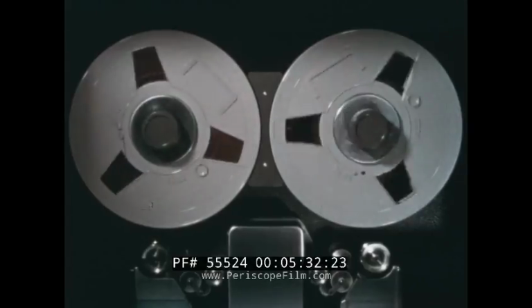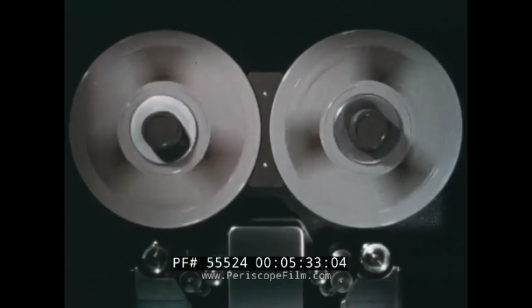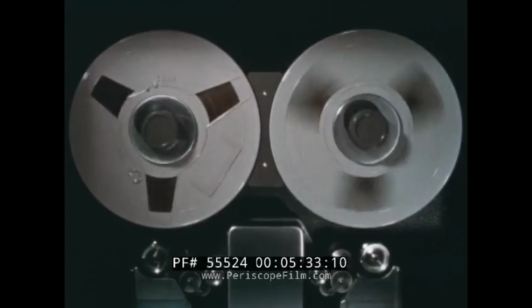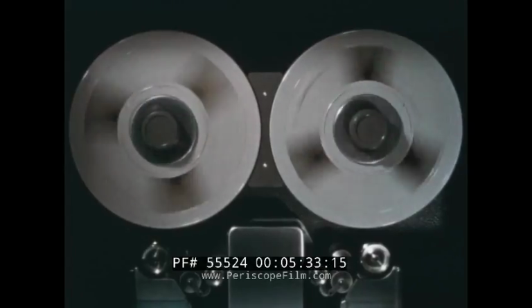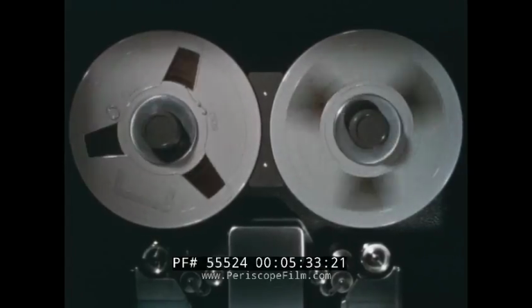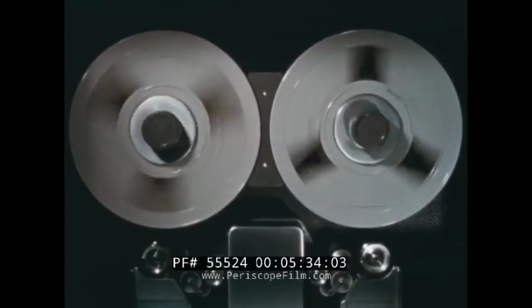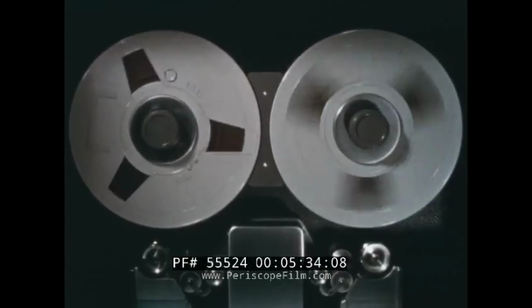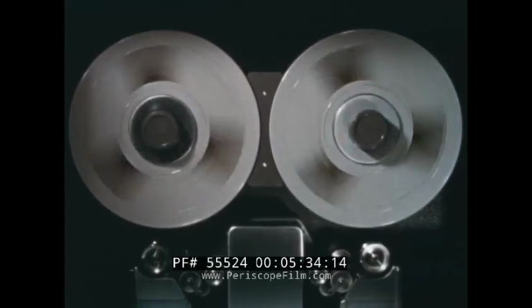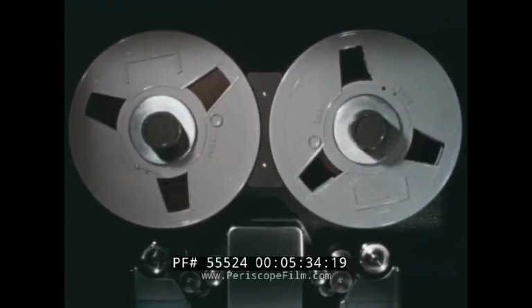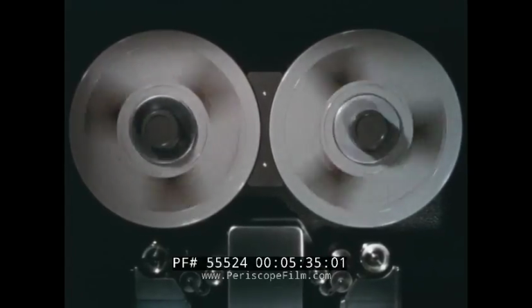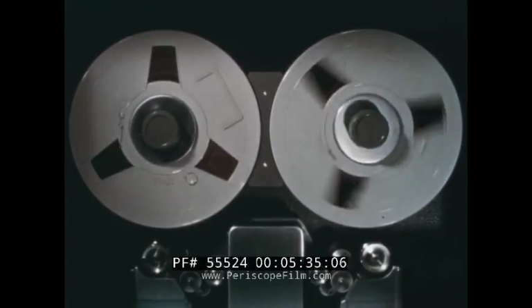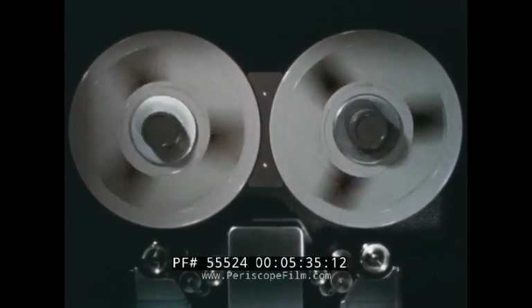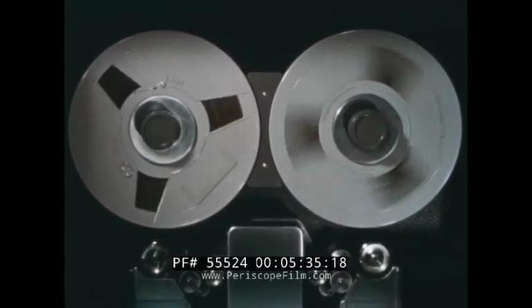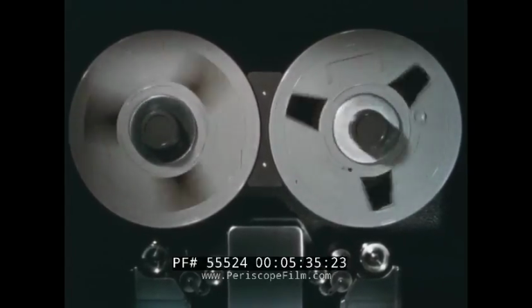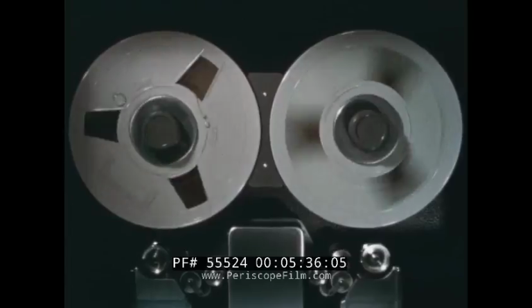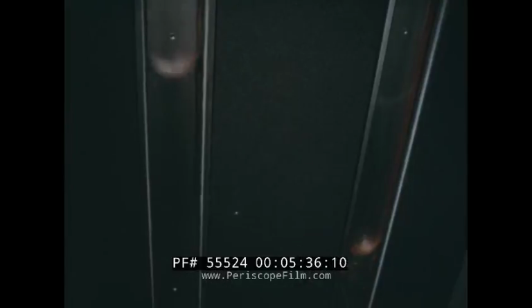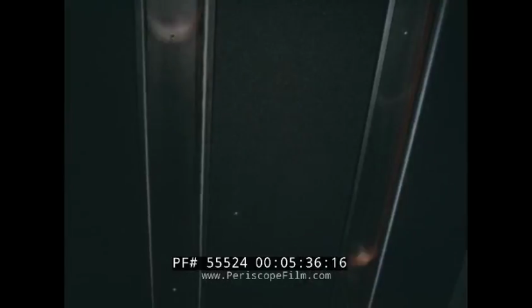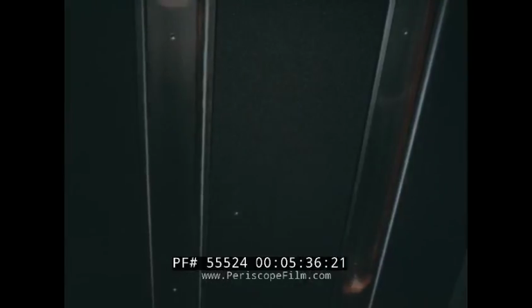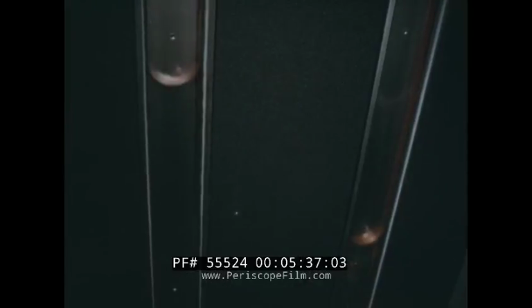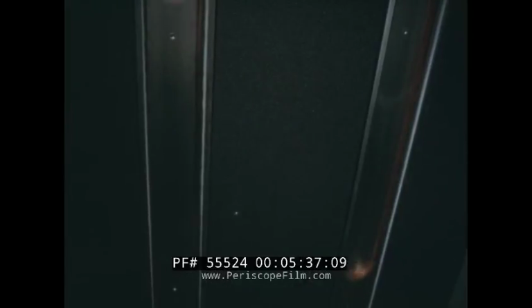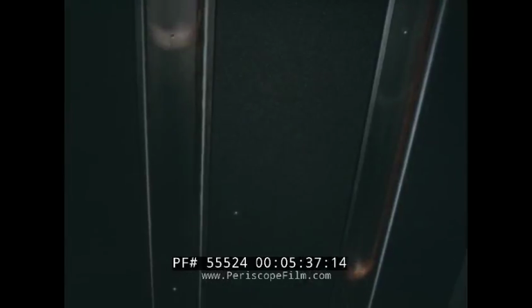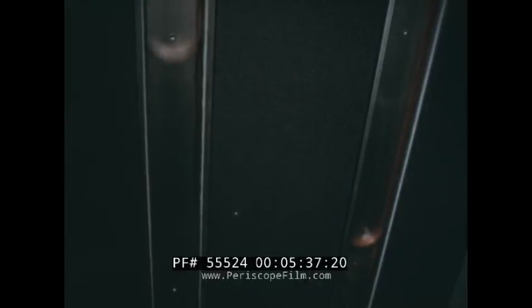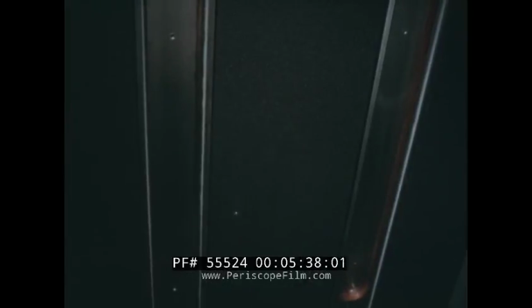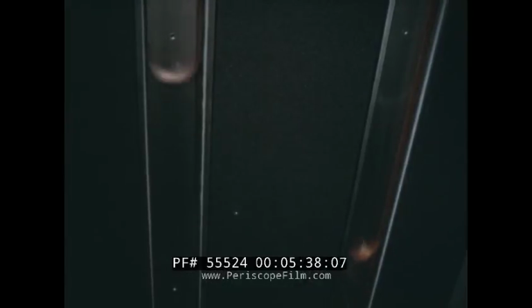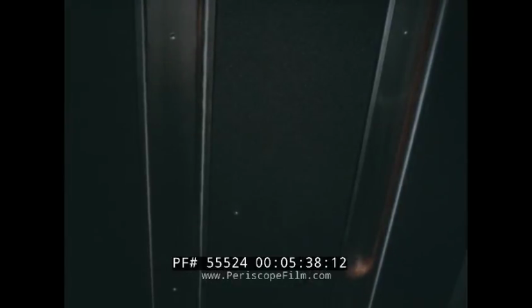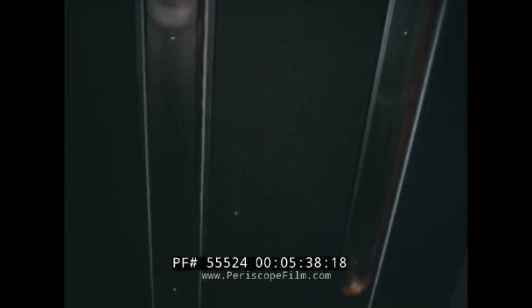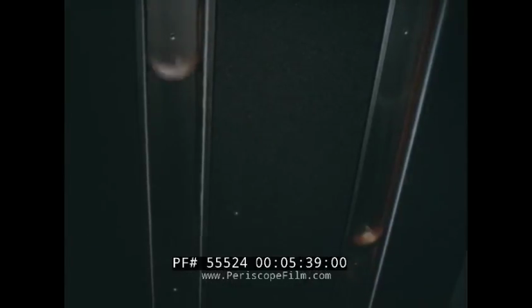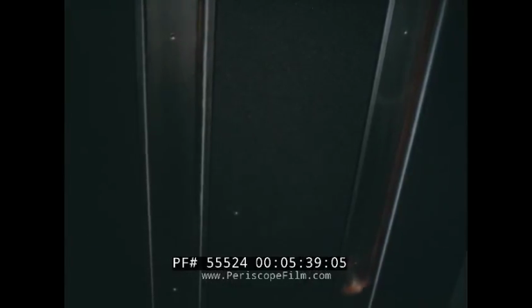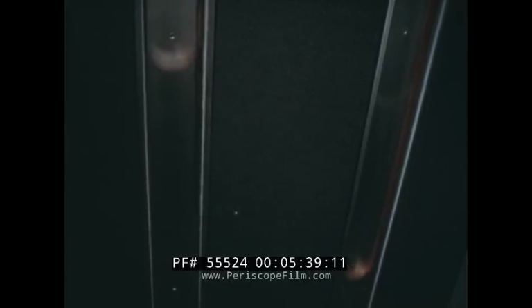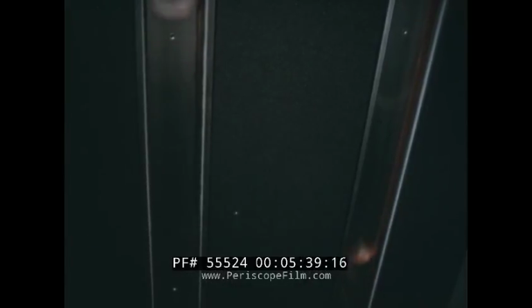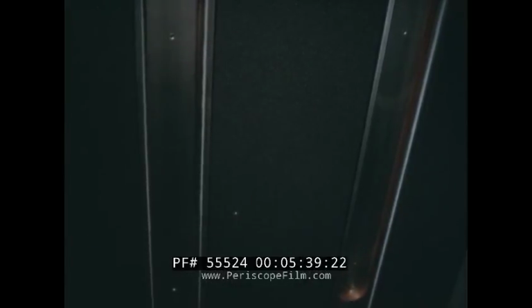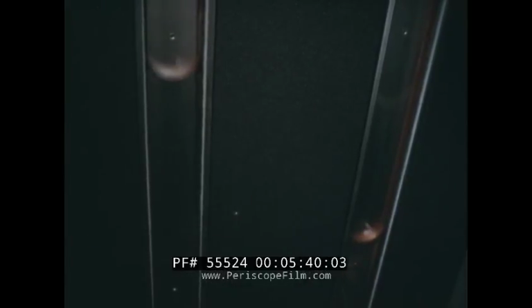On a recent radar subsystem assignment, a job that would have required 57 man days was accomplished overnight.